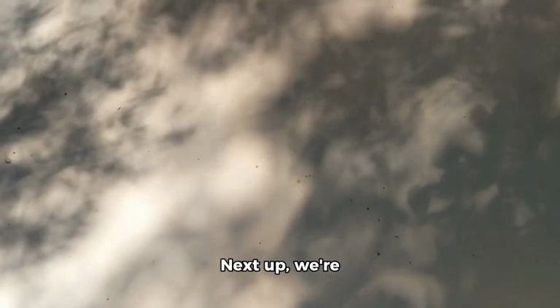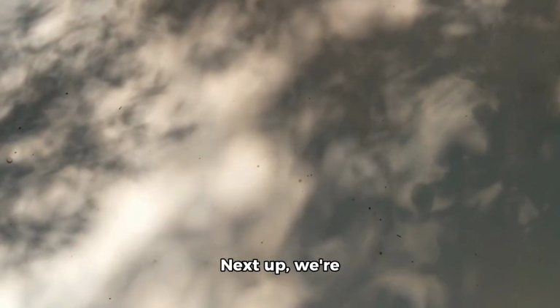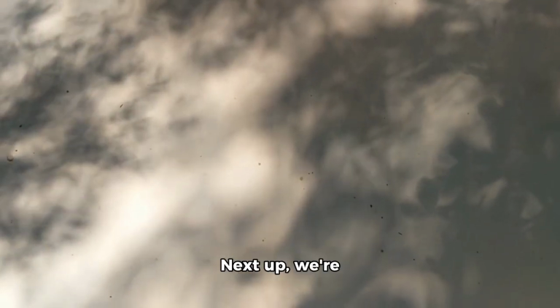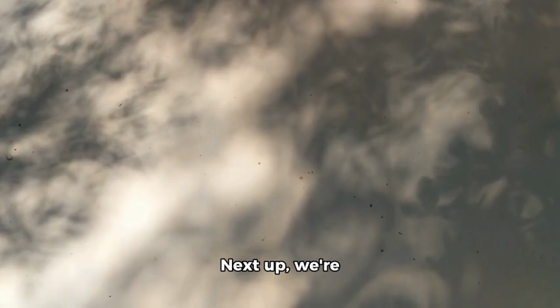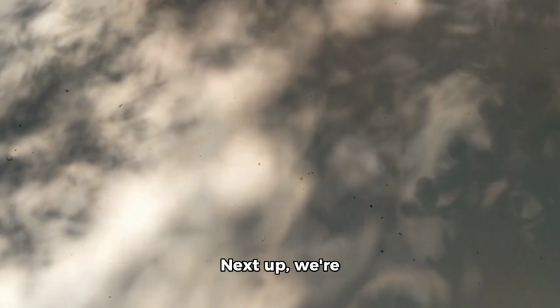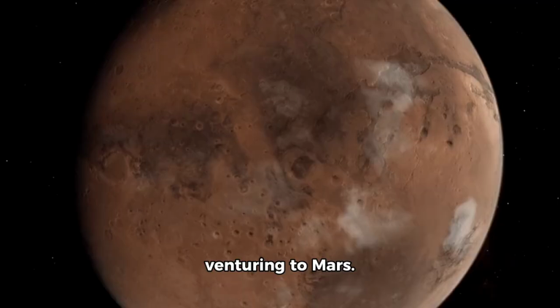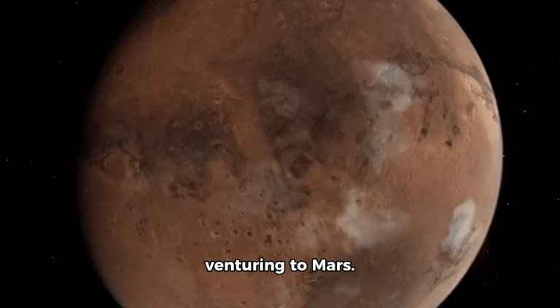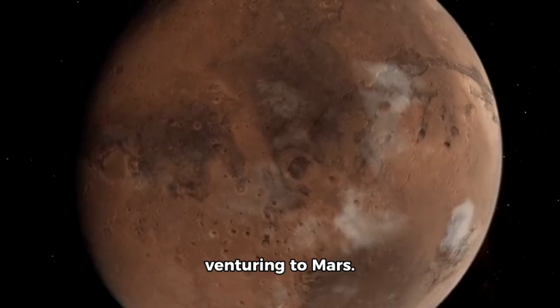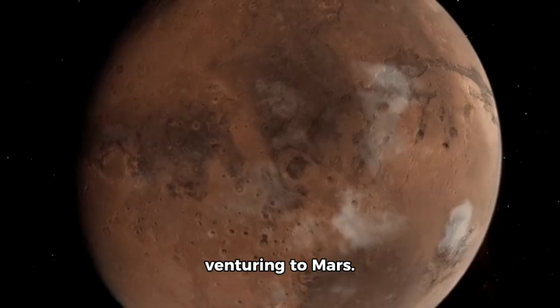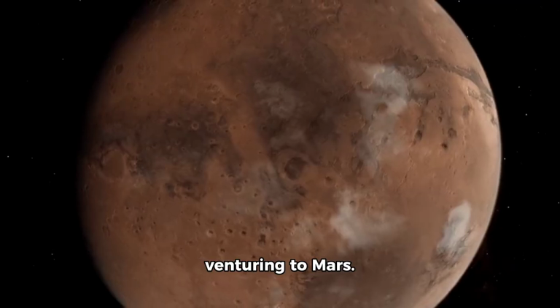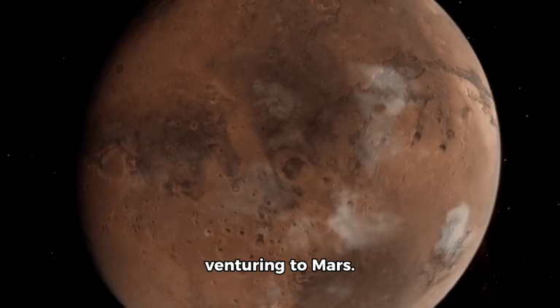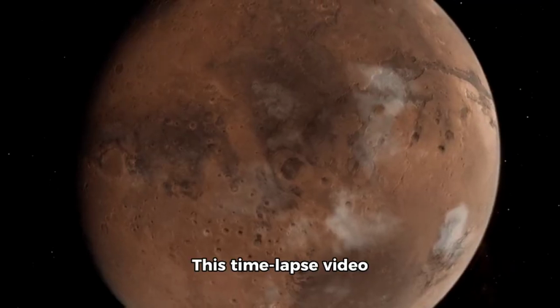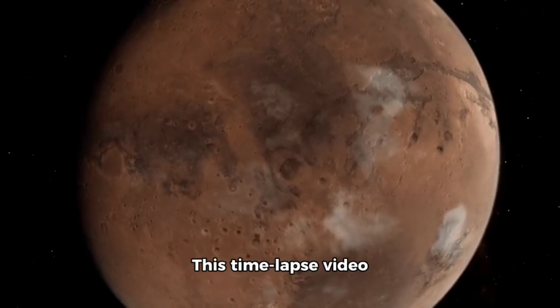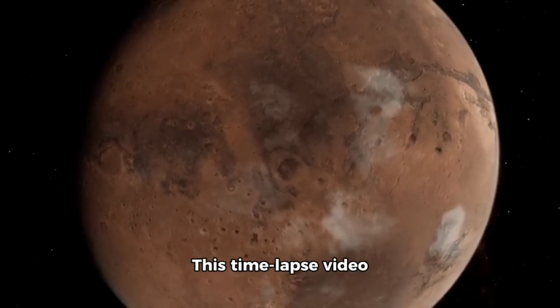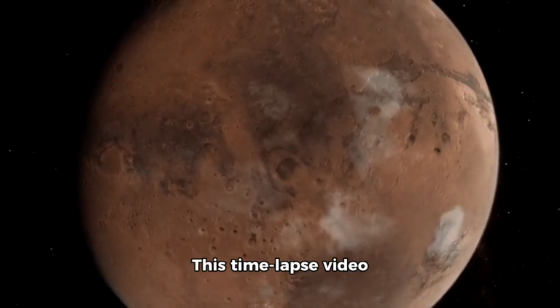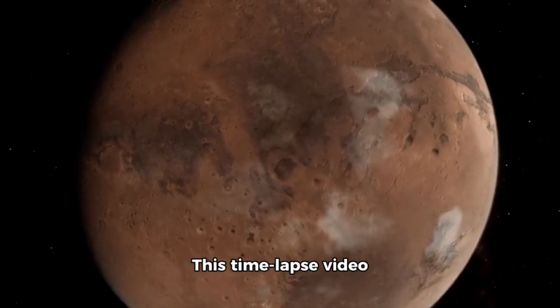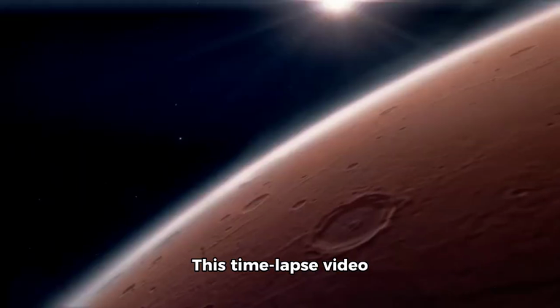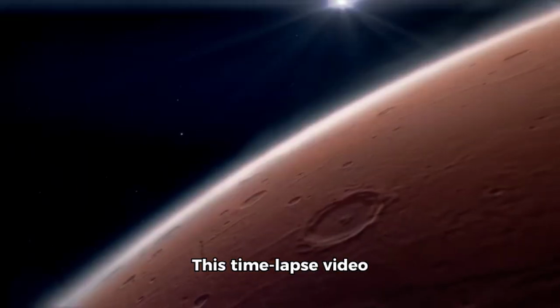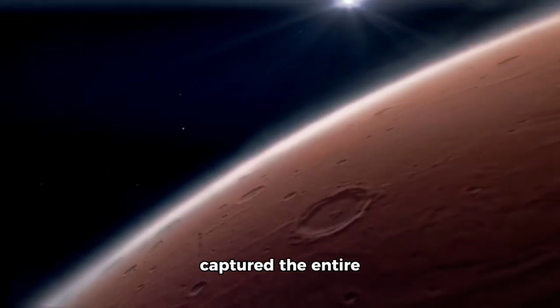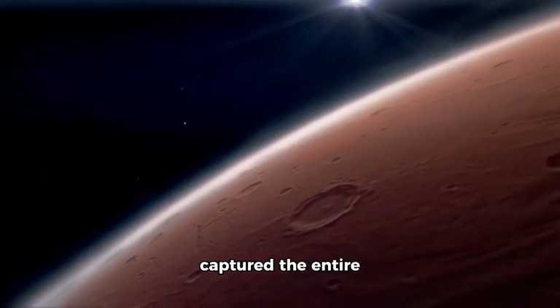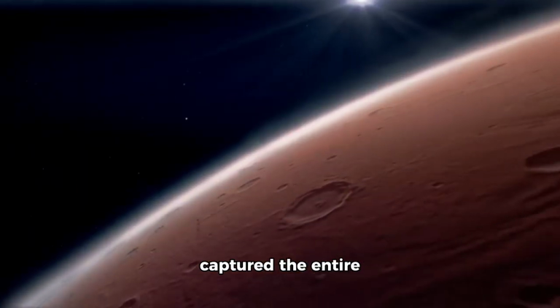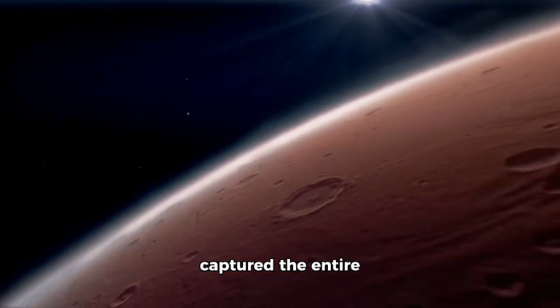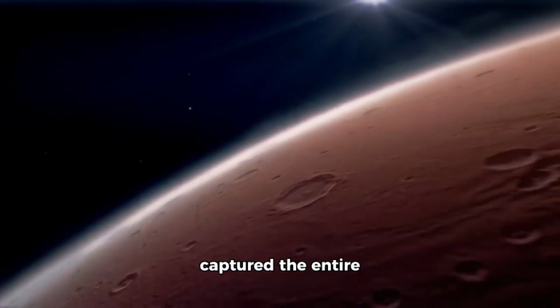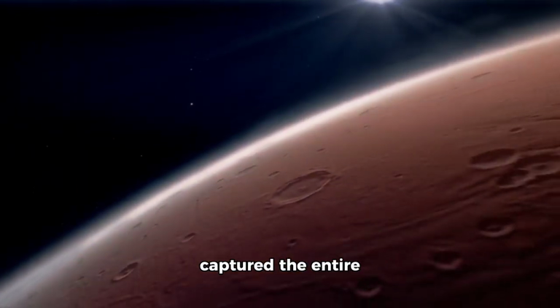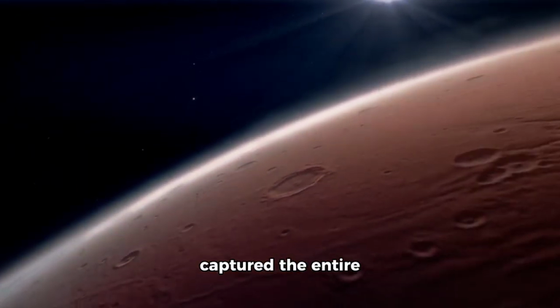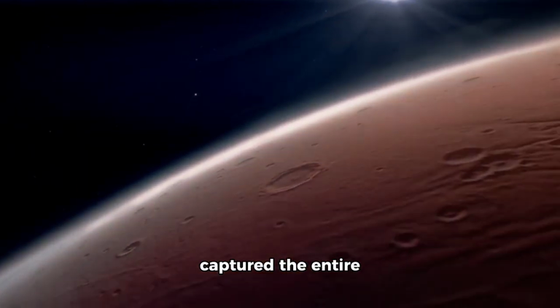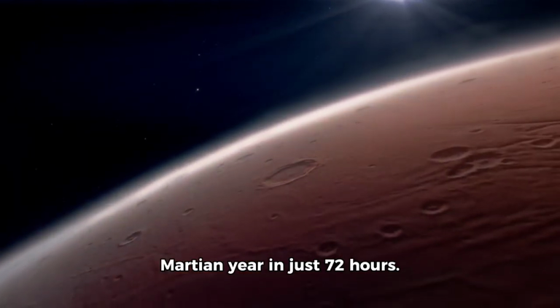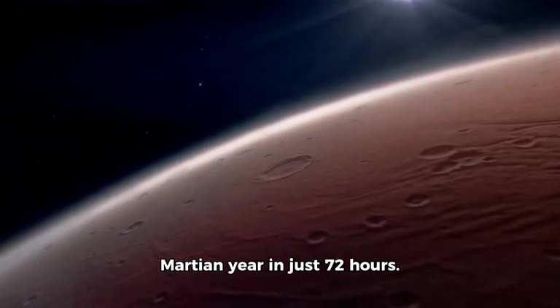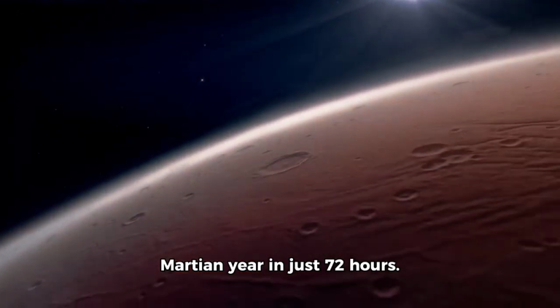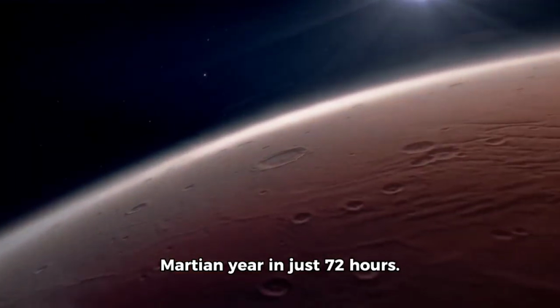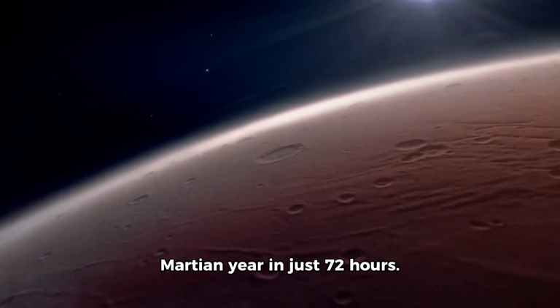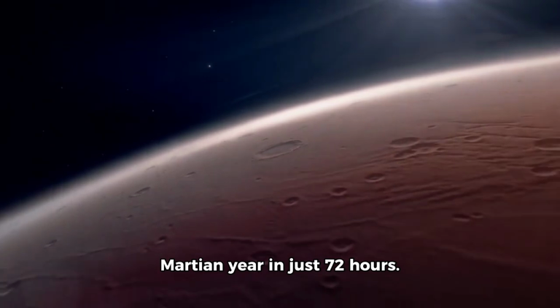Next up, we're venturing to Mars. This time-lapse video captured the entire Martian year in just 72 hours.